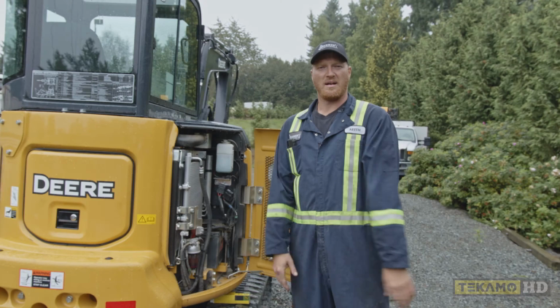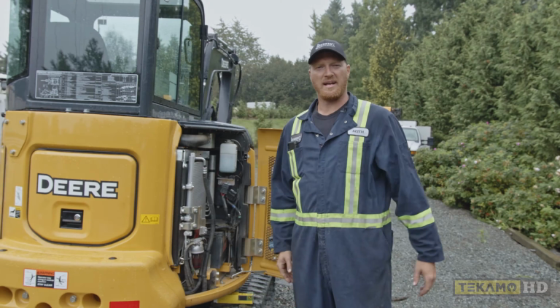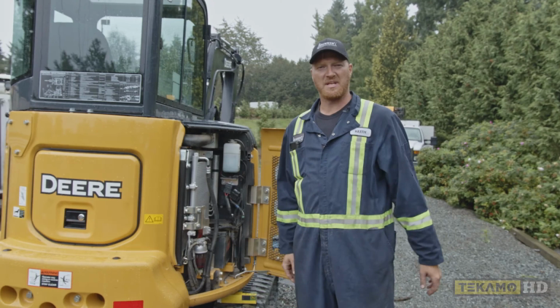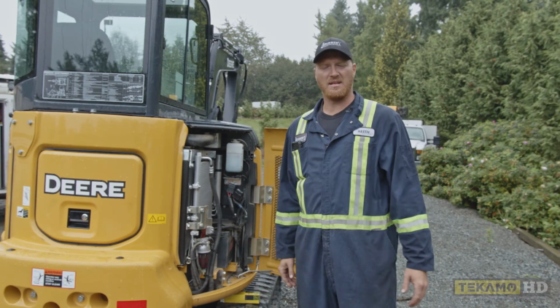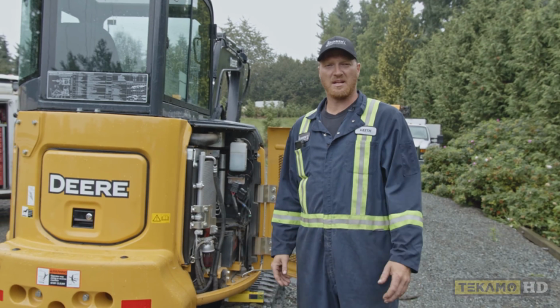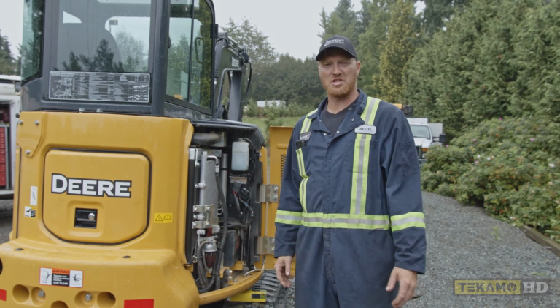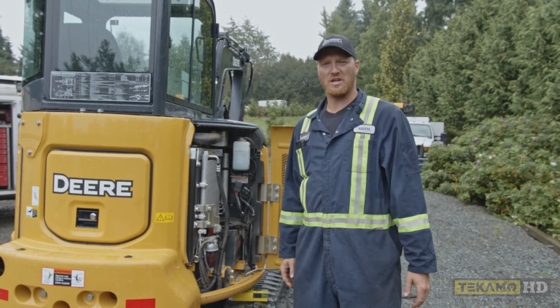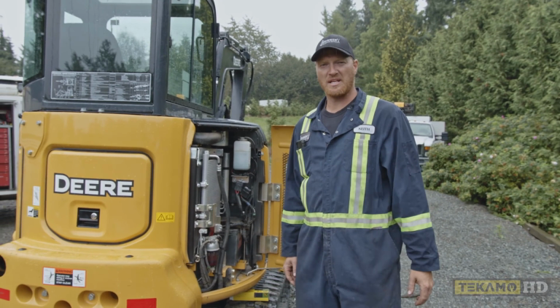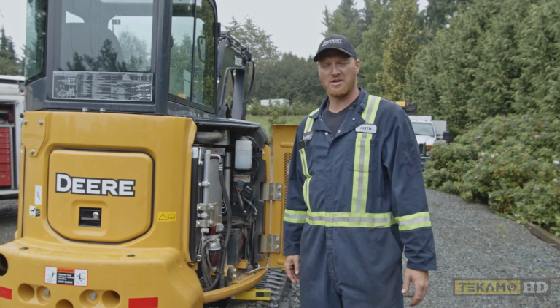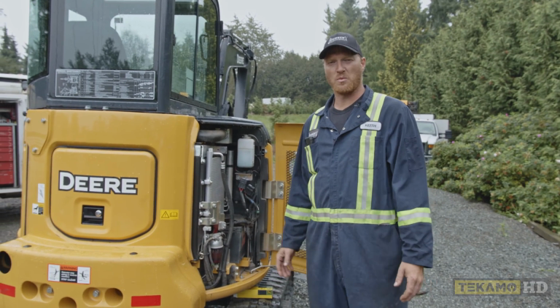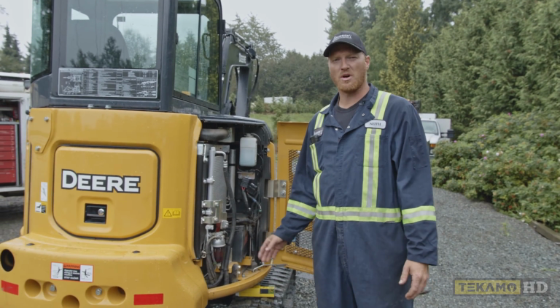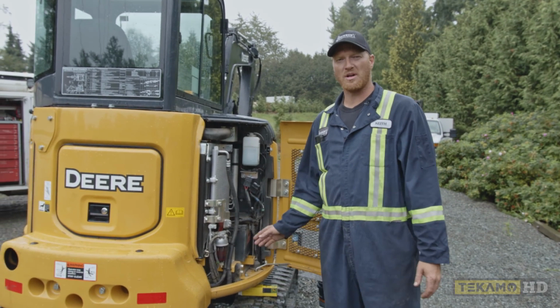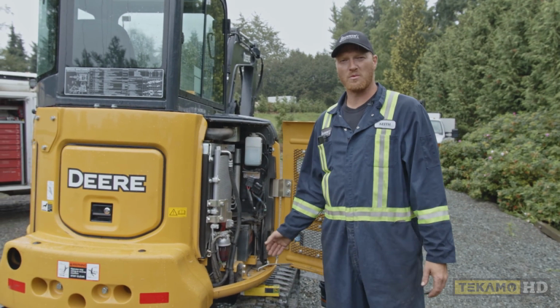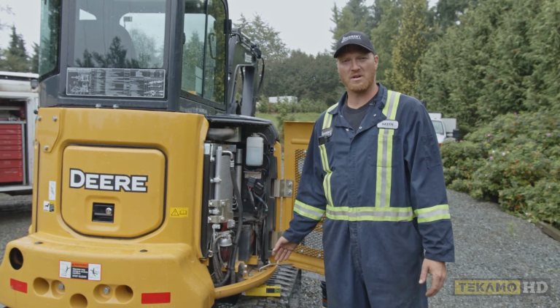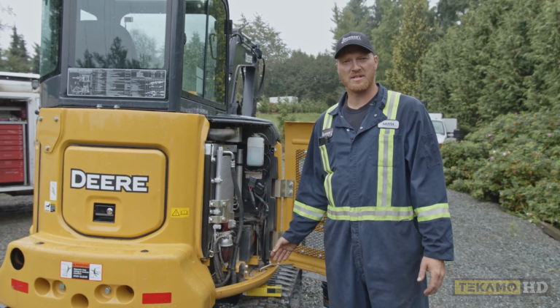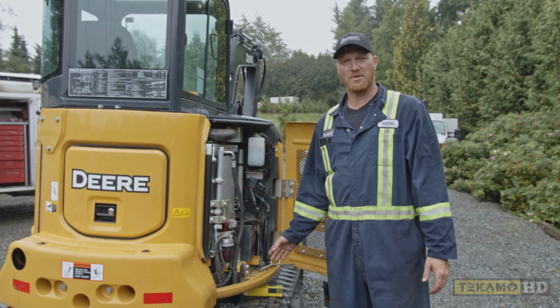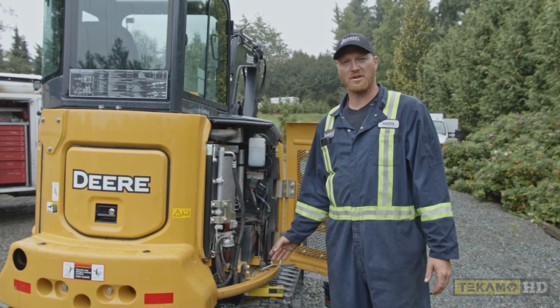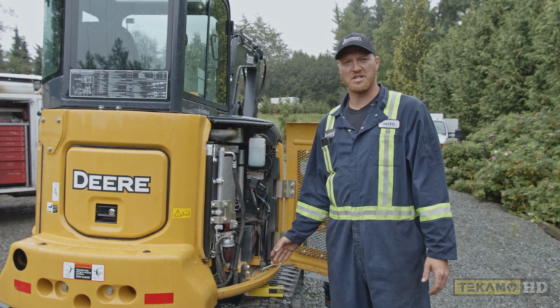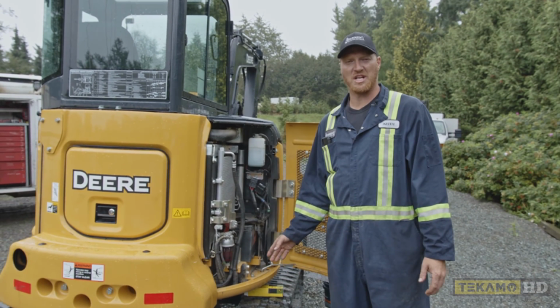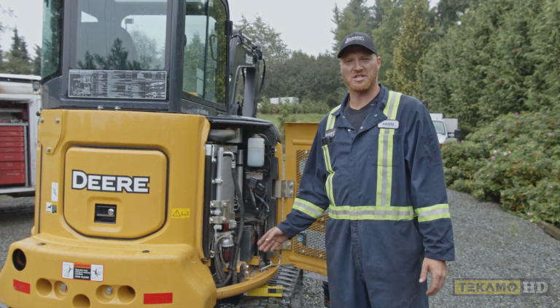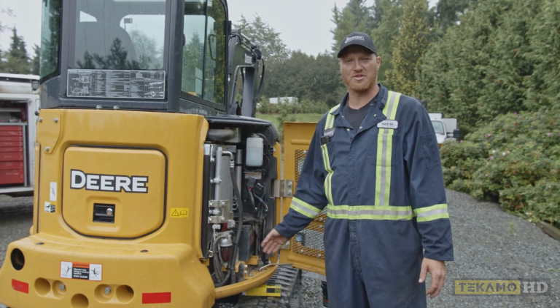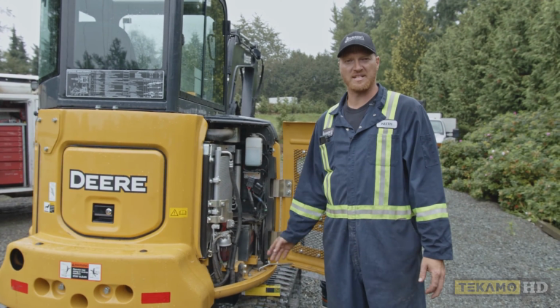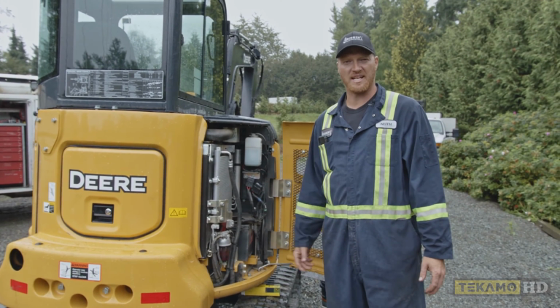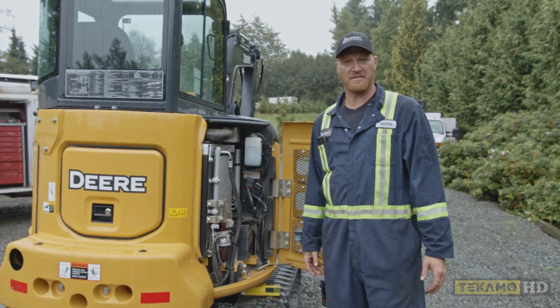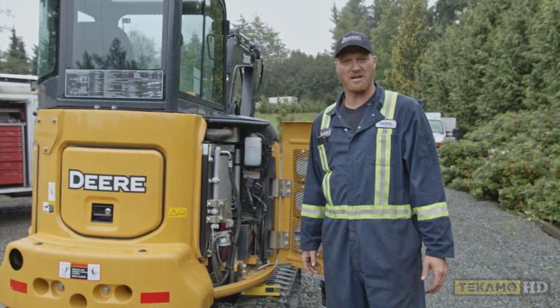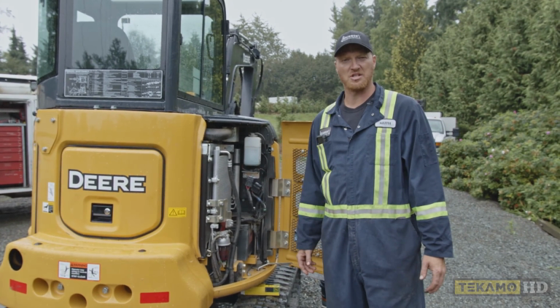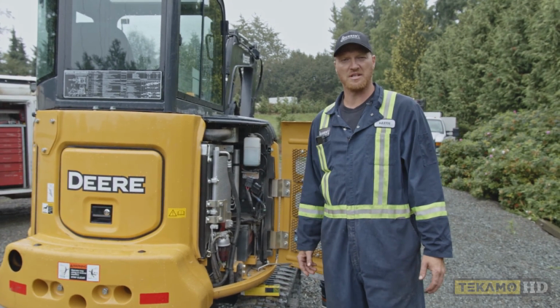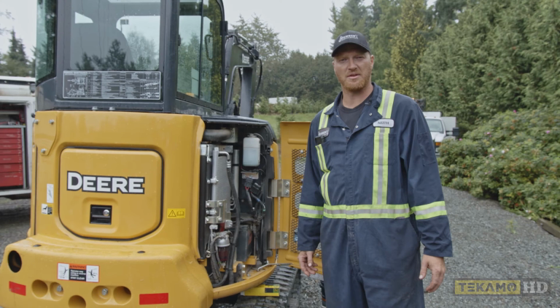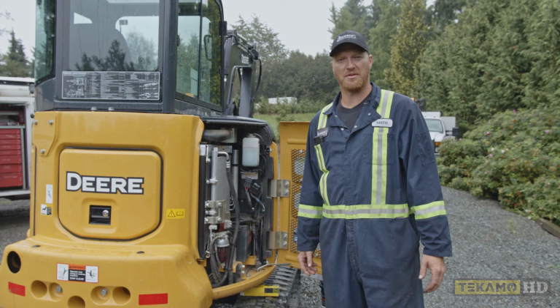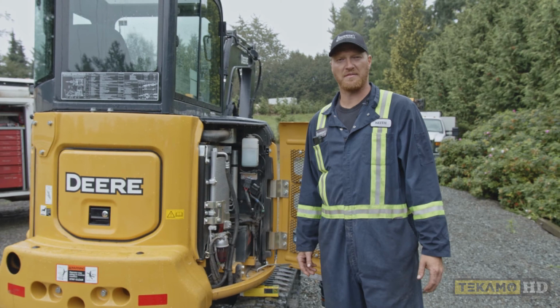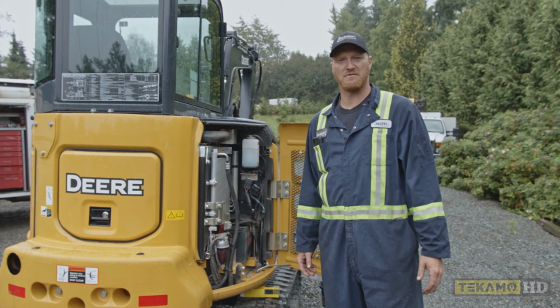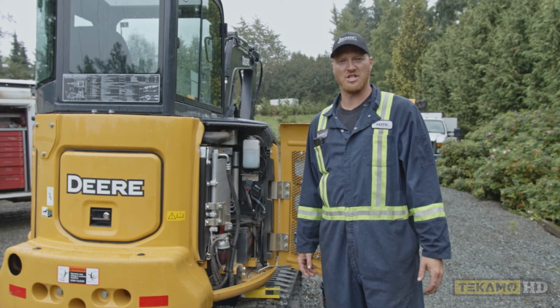Hi, I'm Keith and I'm going to show you how to drain the water out of the water separator and change the screen inside of it on a John Deere 35G.